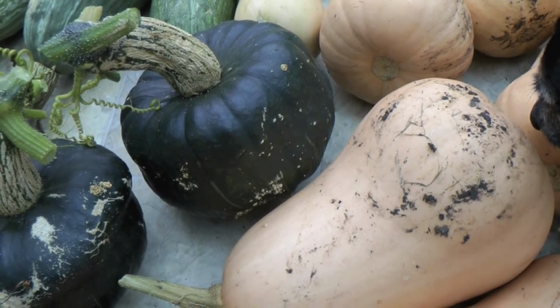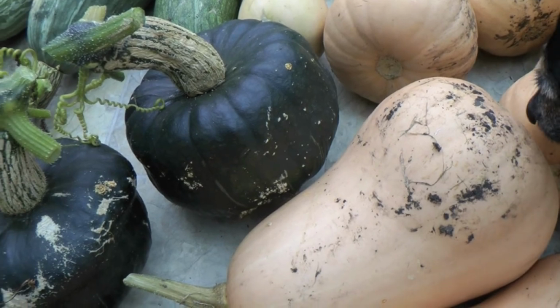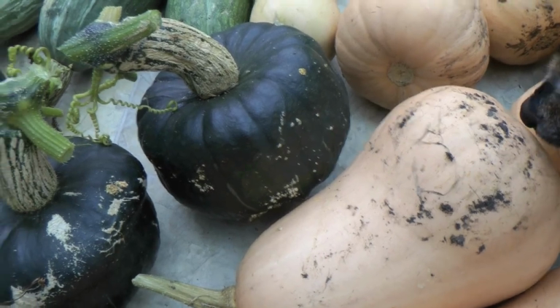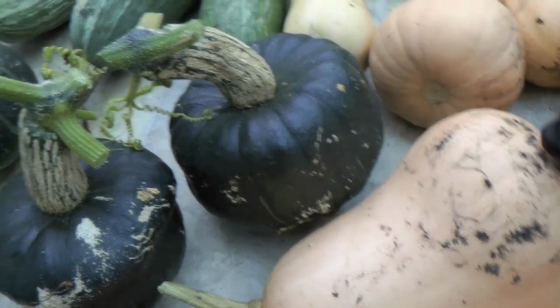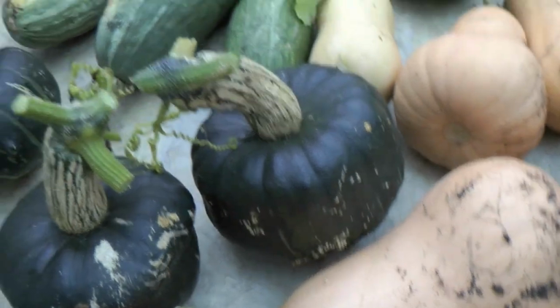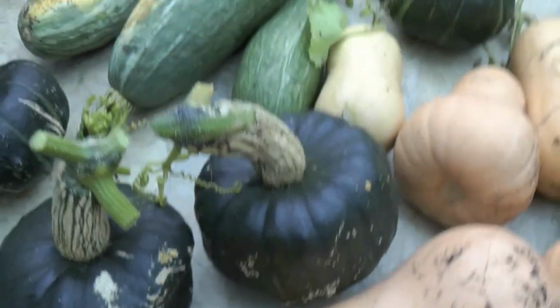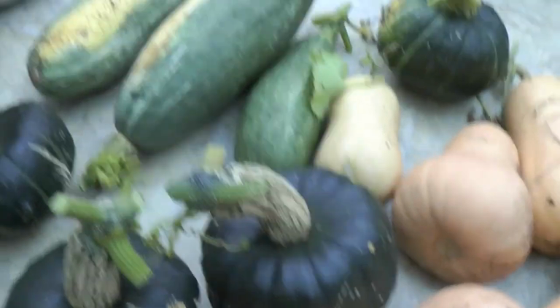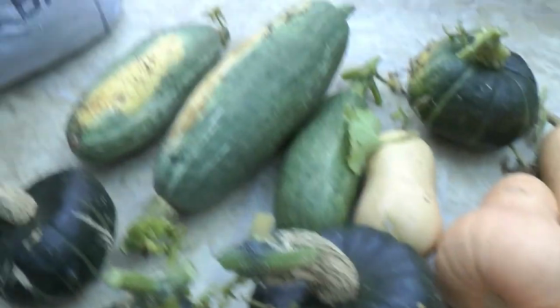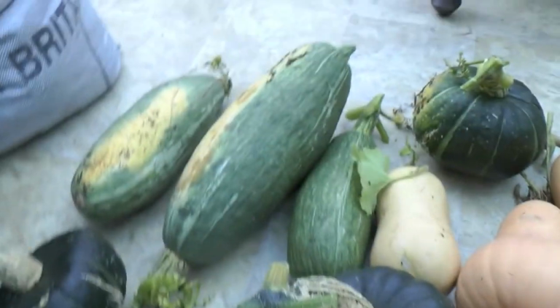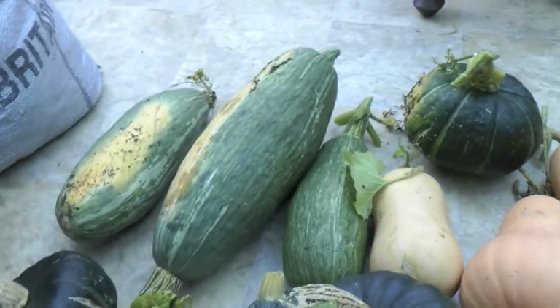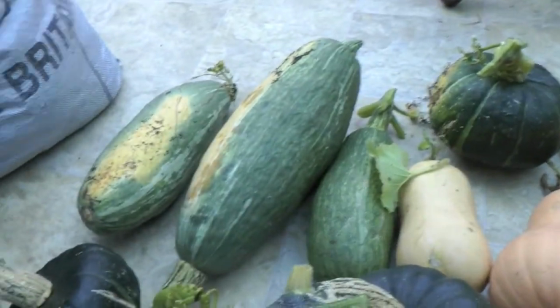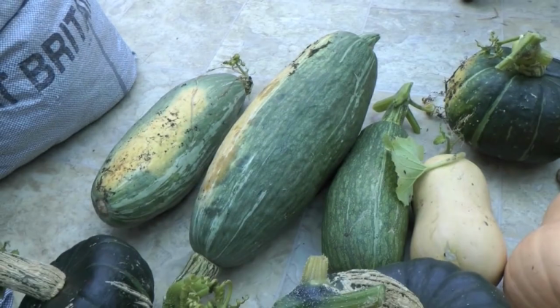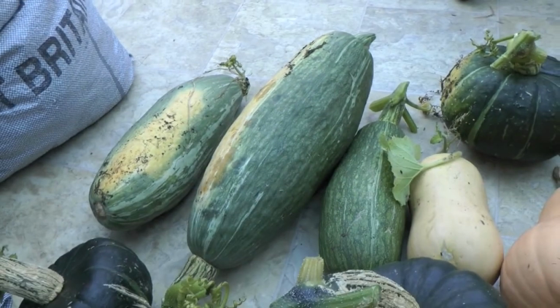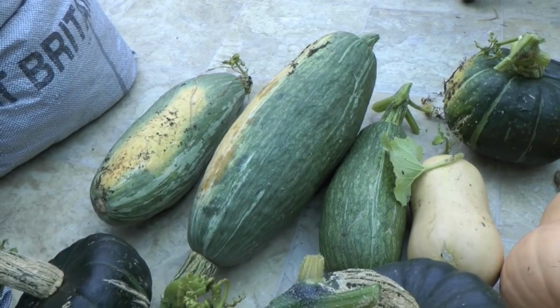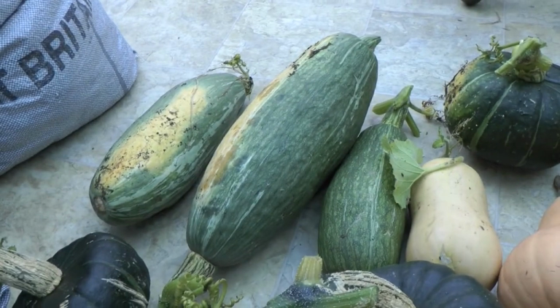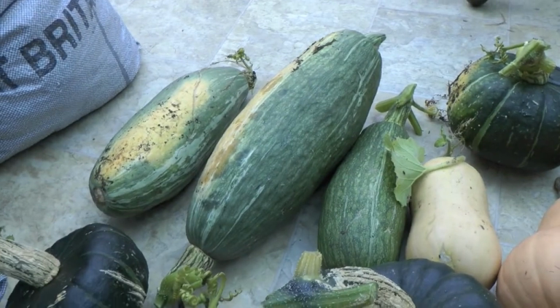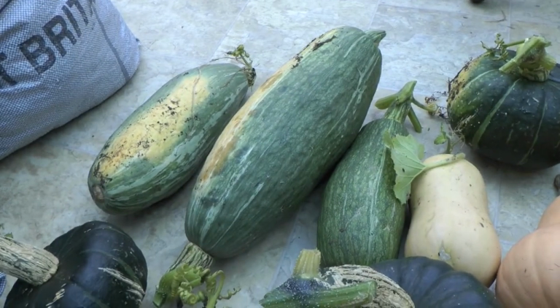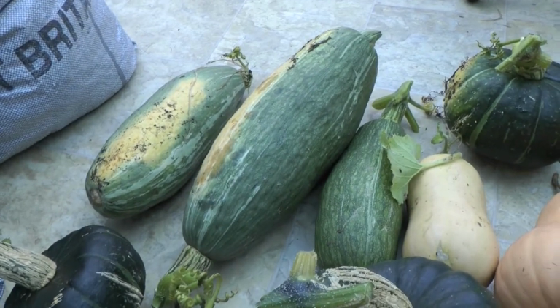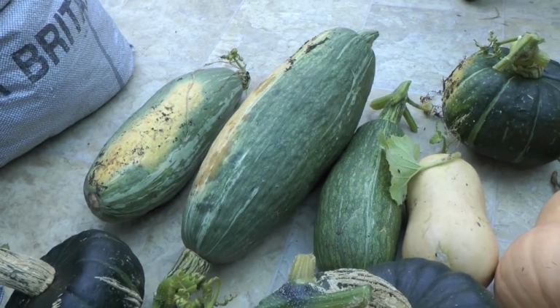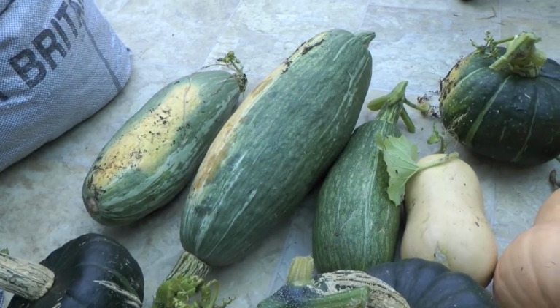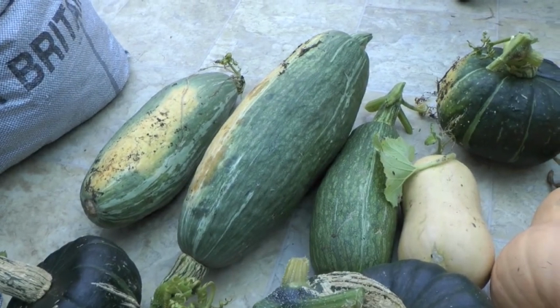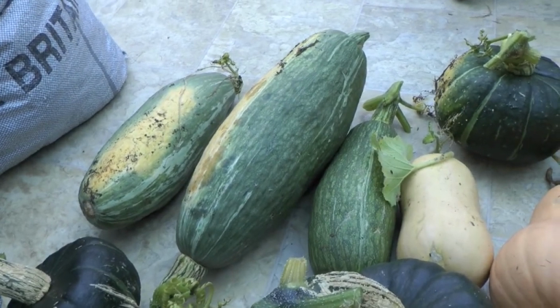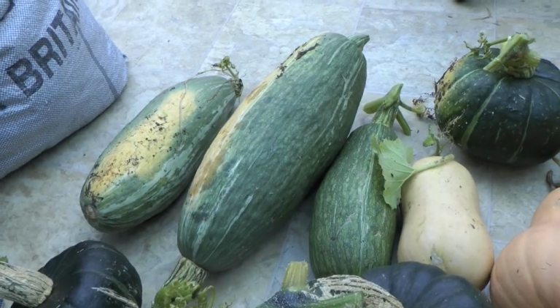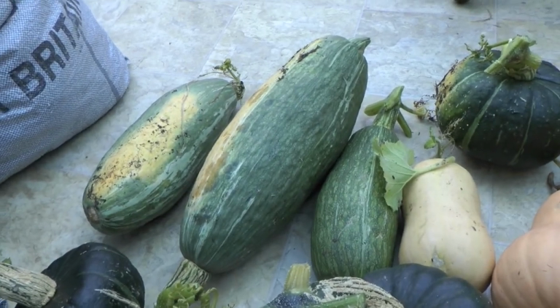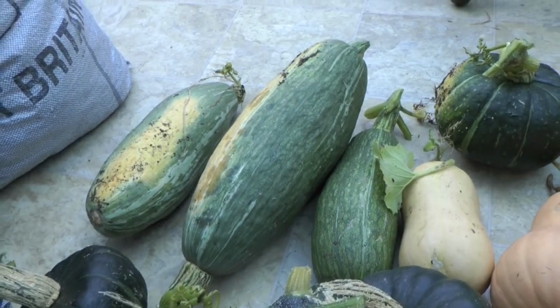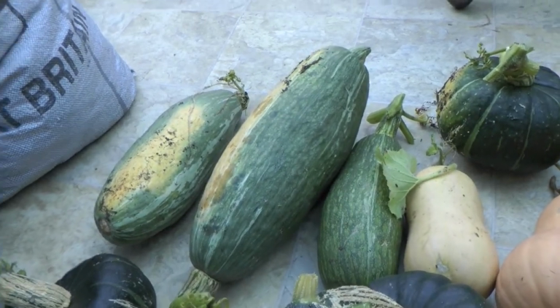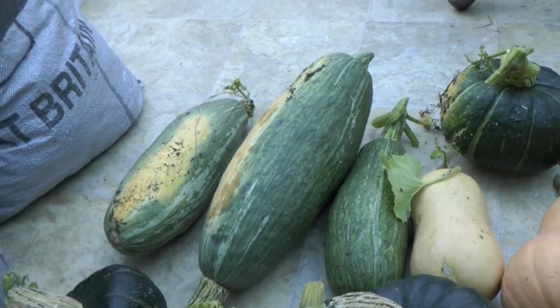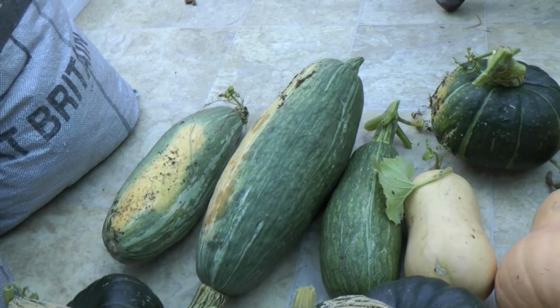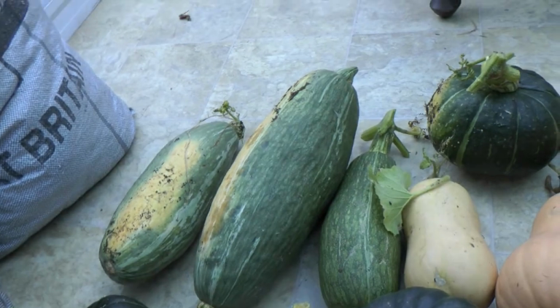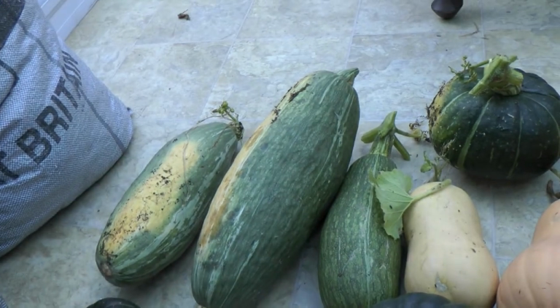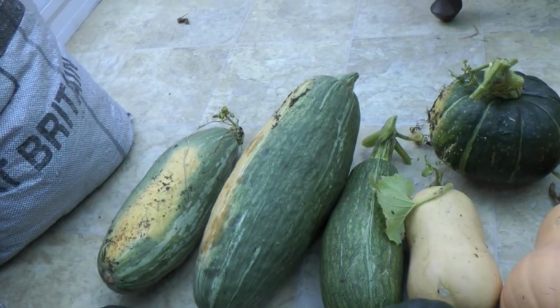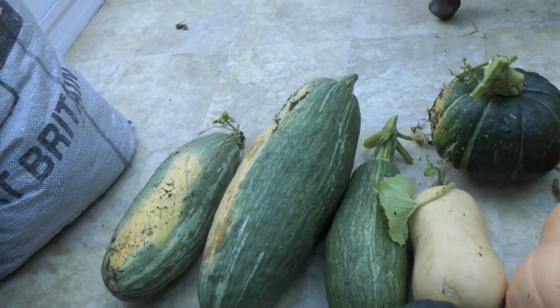And I planted two Blue Banana and I've got six of those.